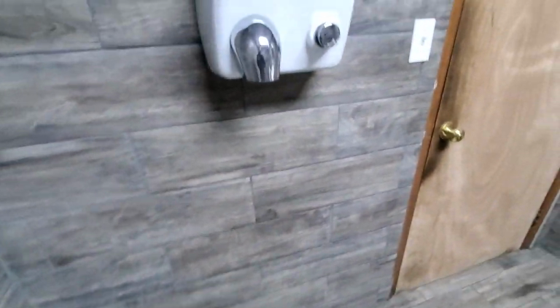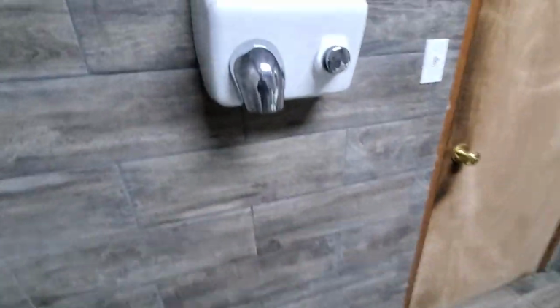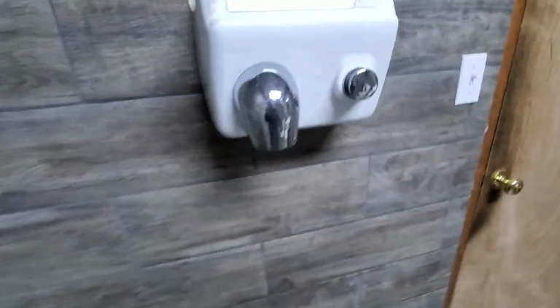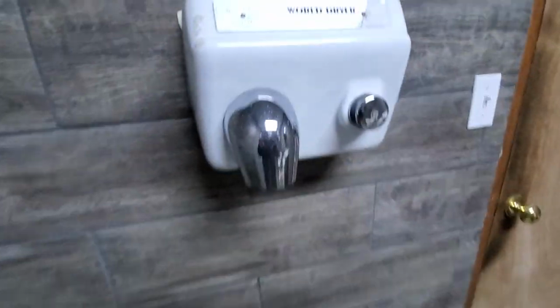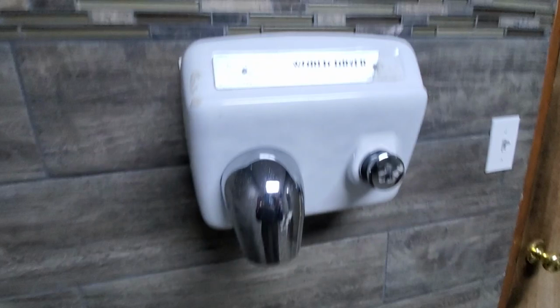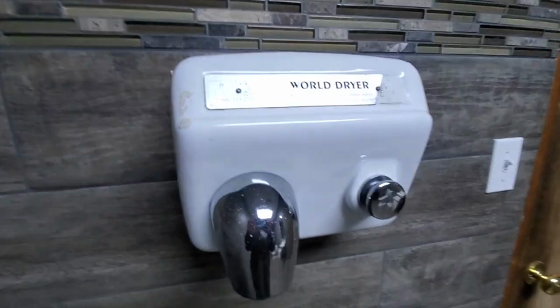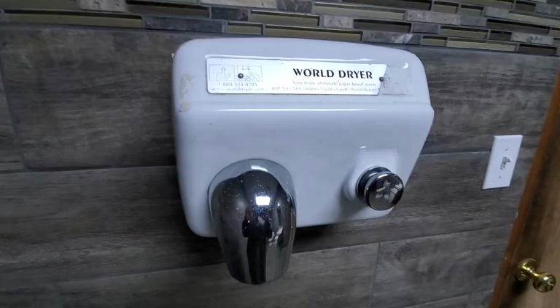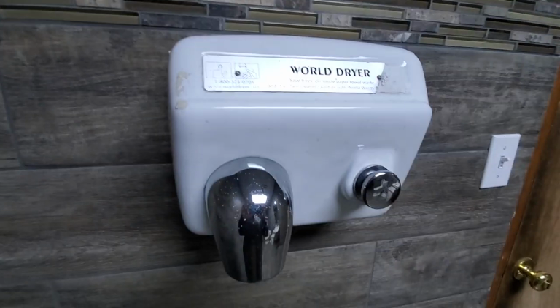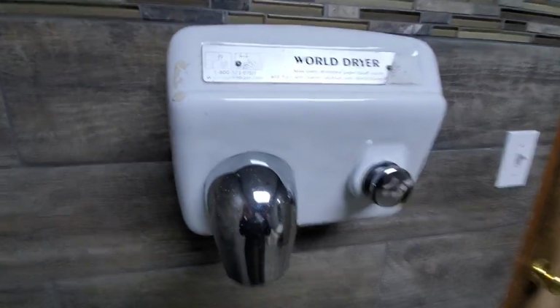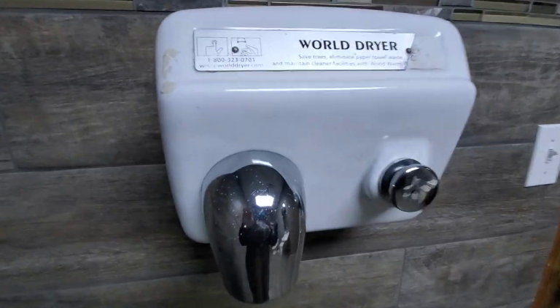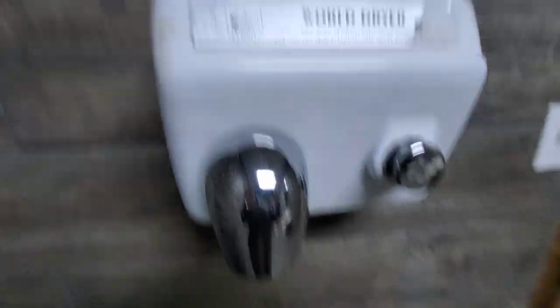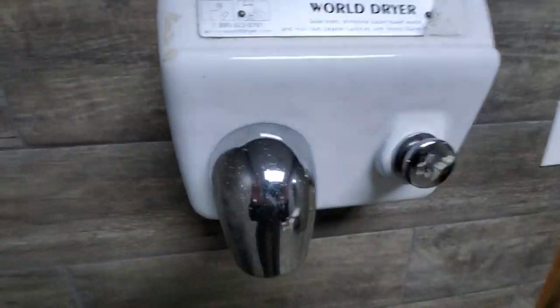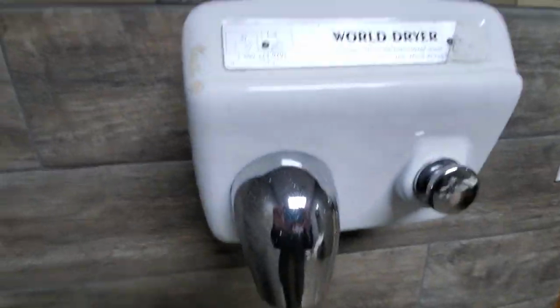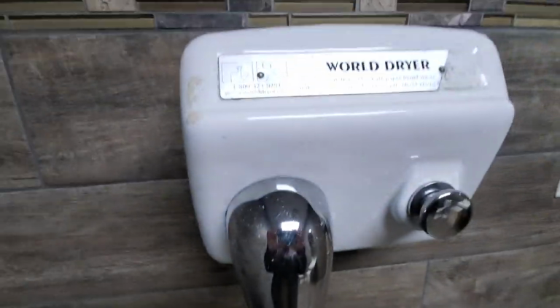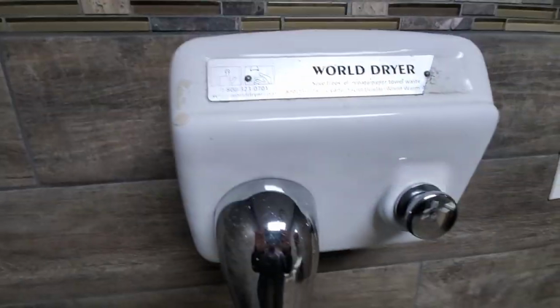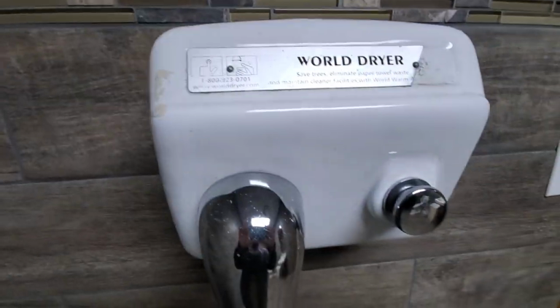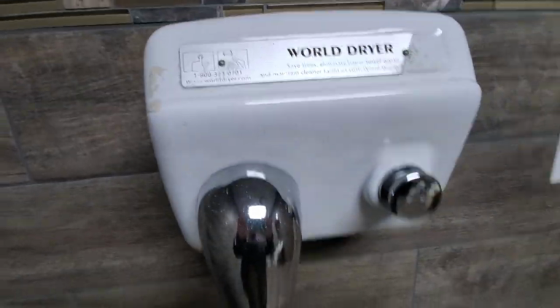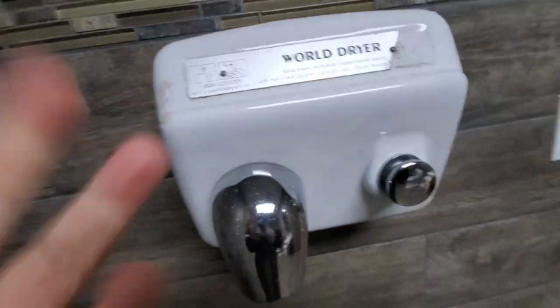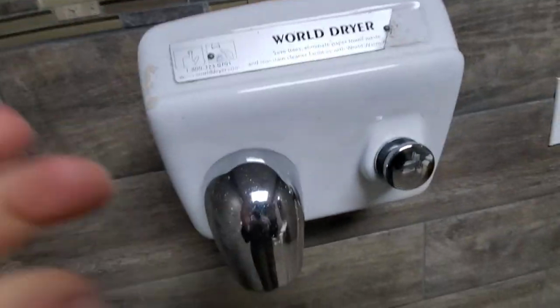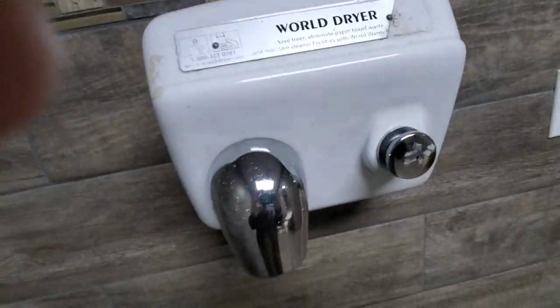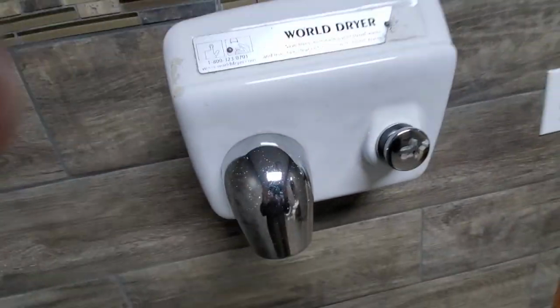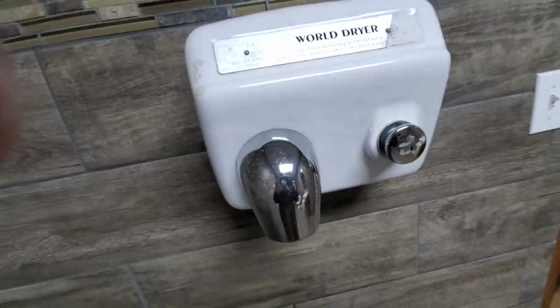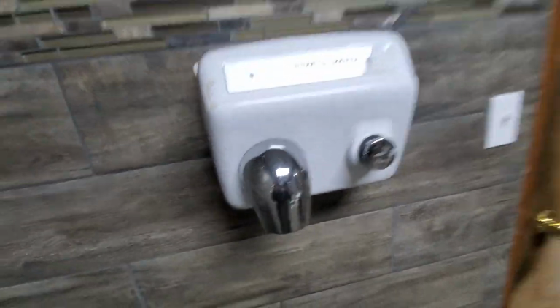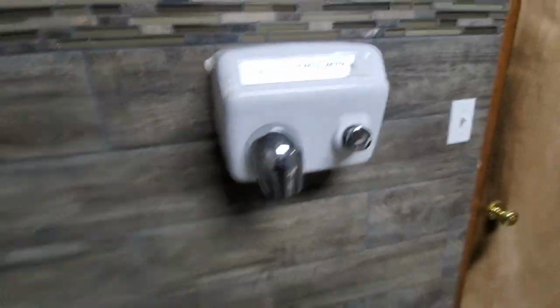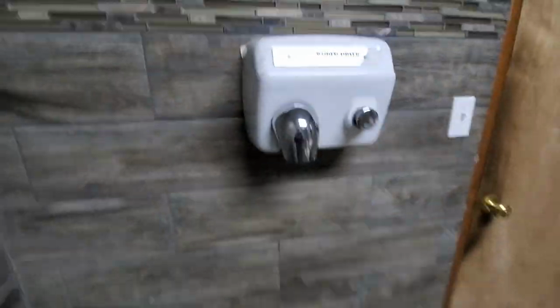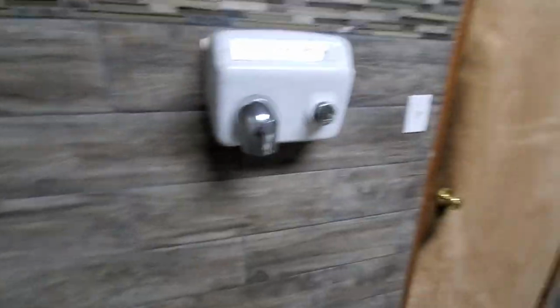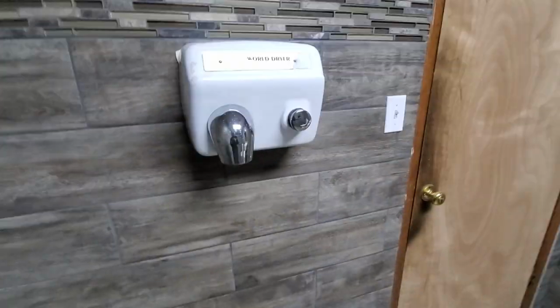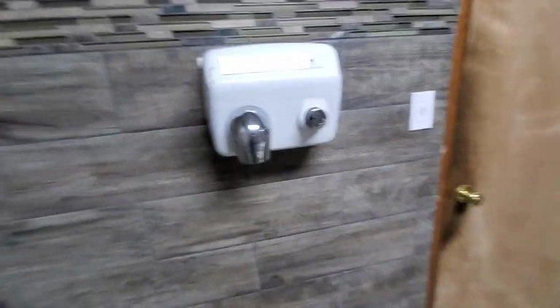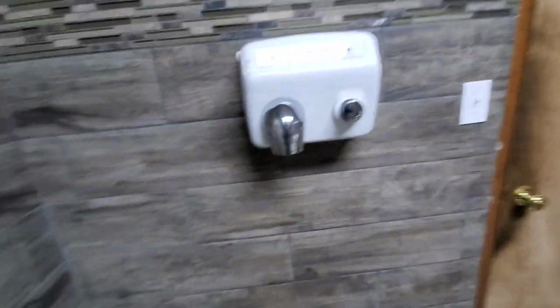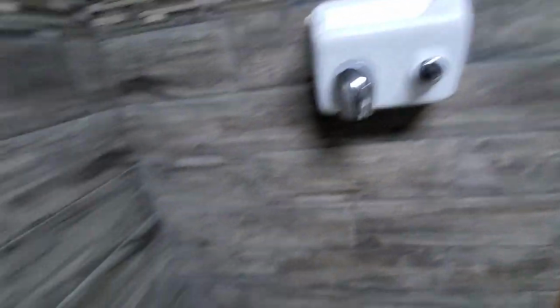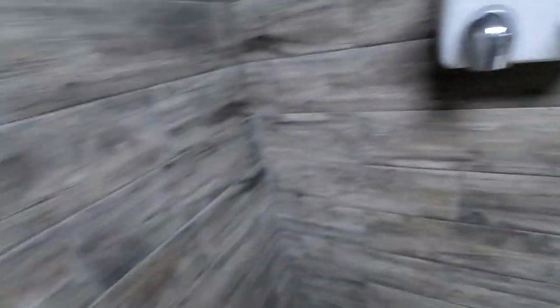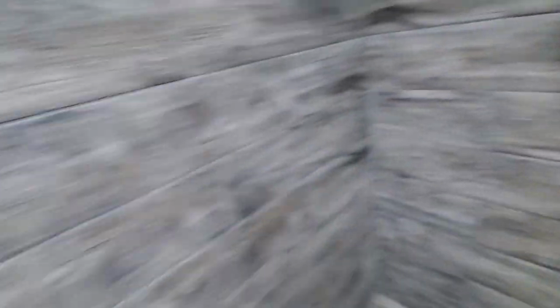And here is the dryer. The dryer's pretty good, a bit dirty, but it gets the job done. I prefer it over hand towels any day.